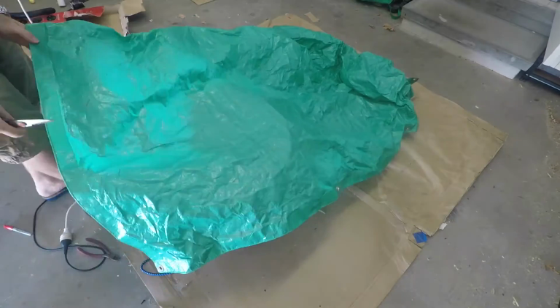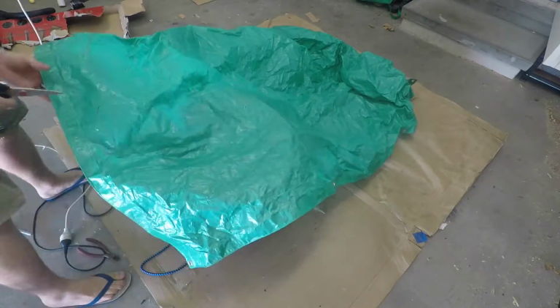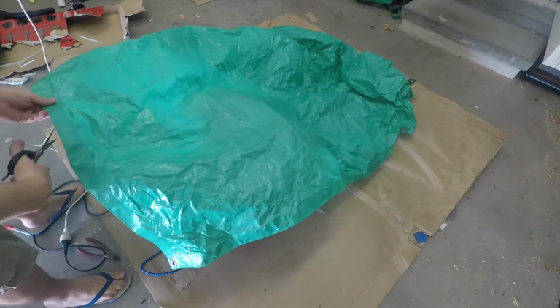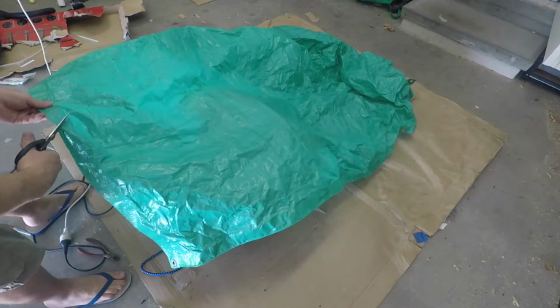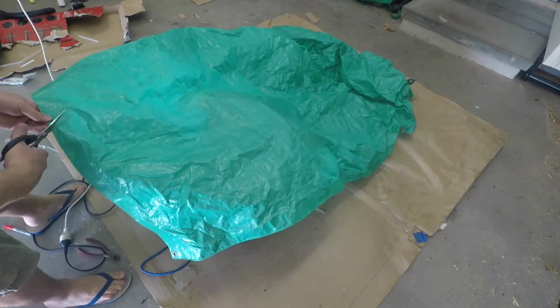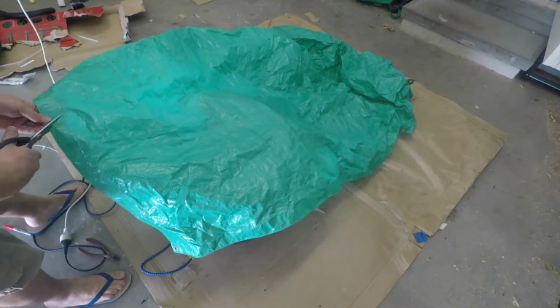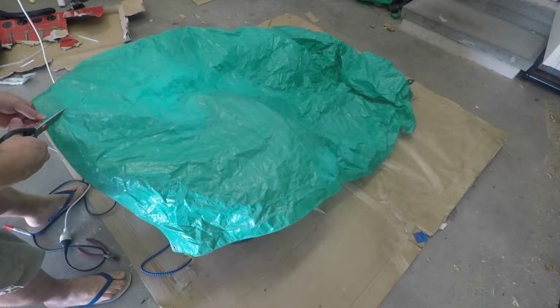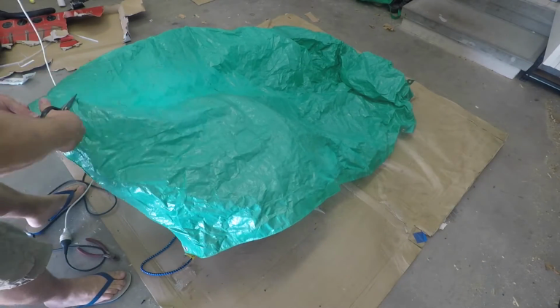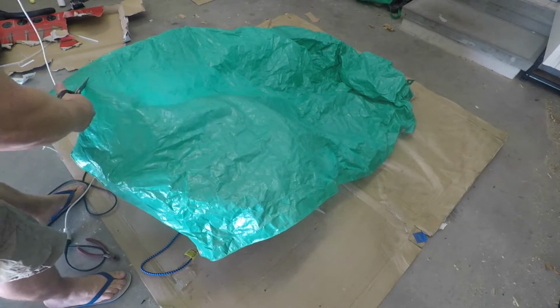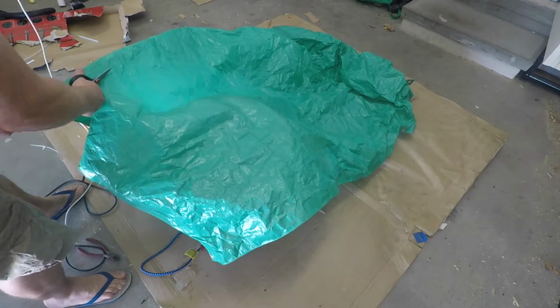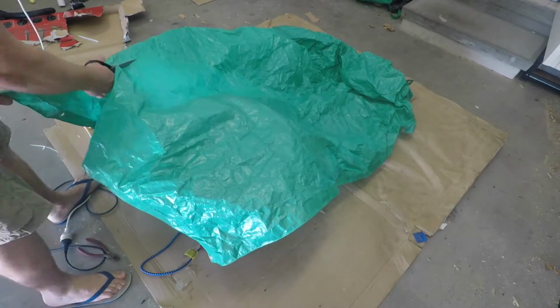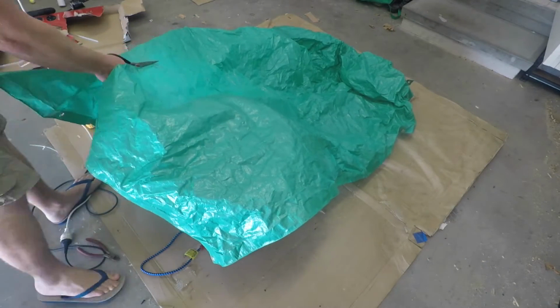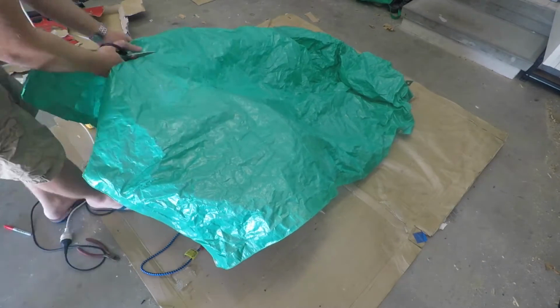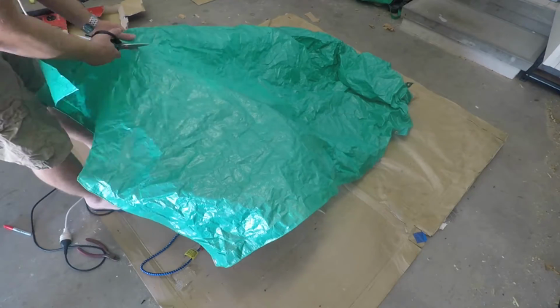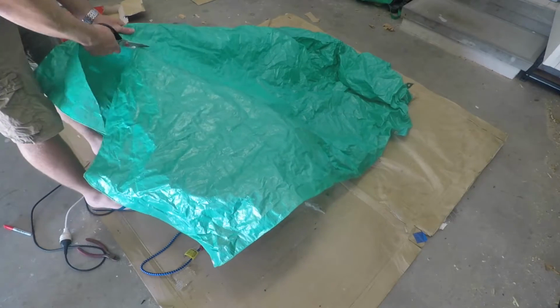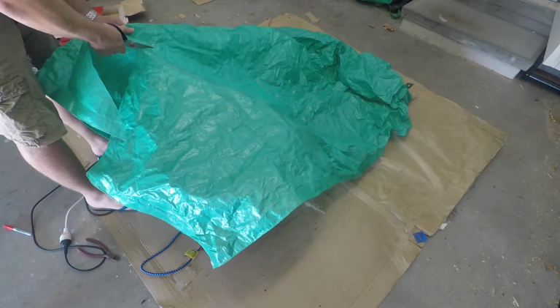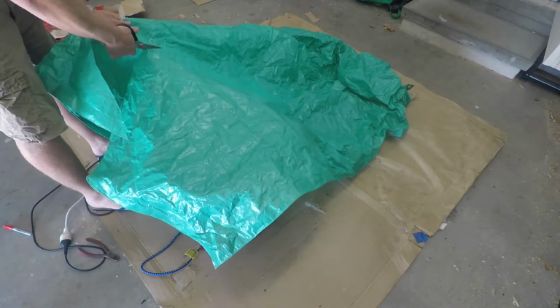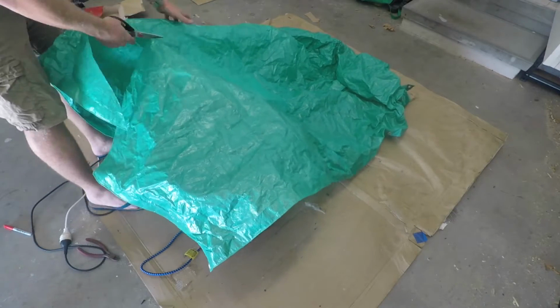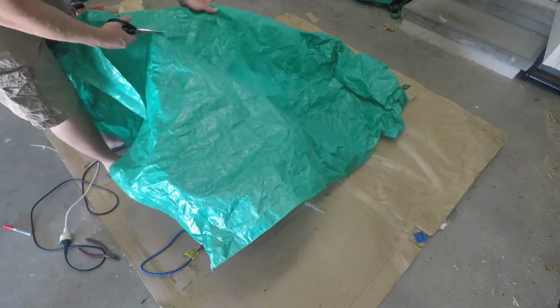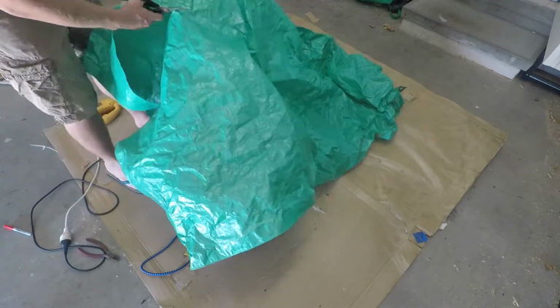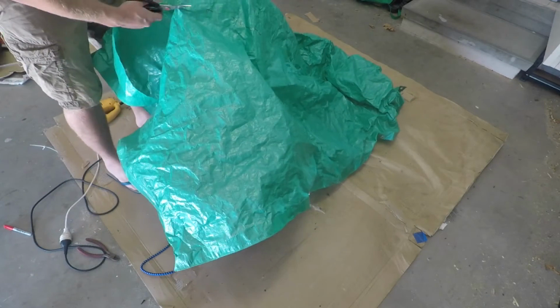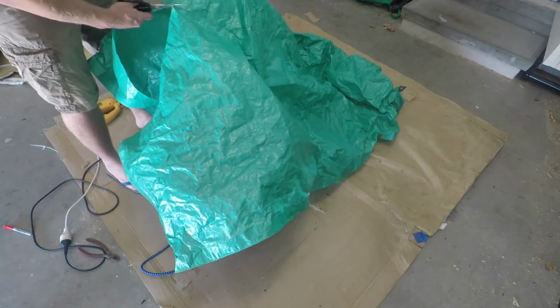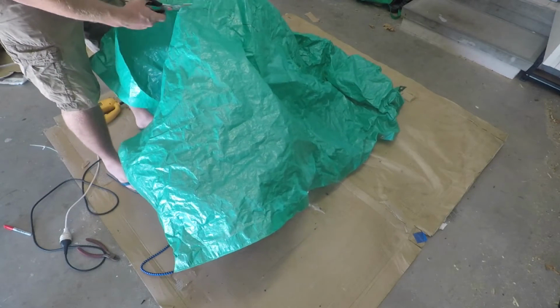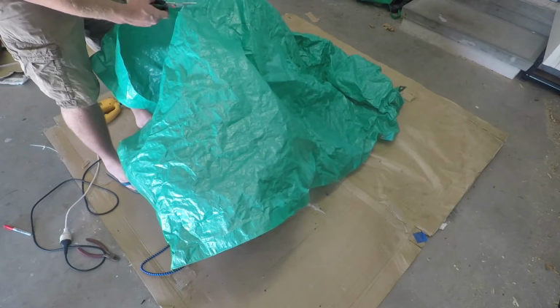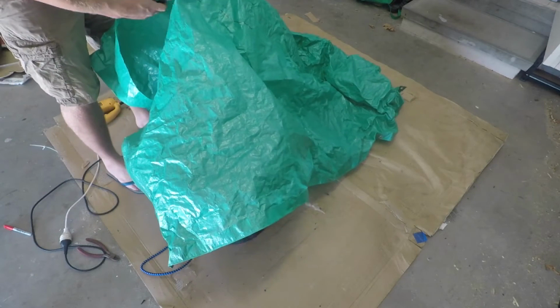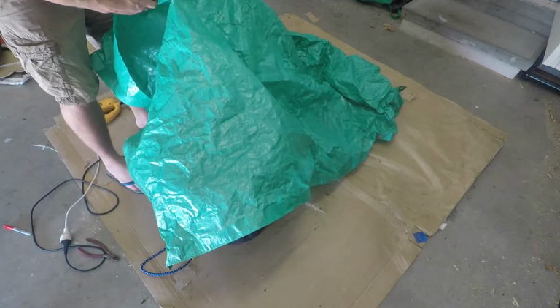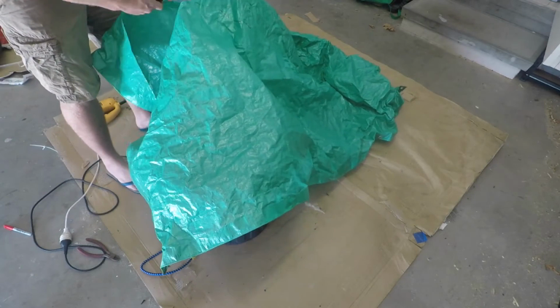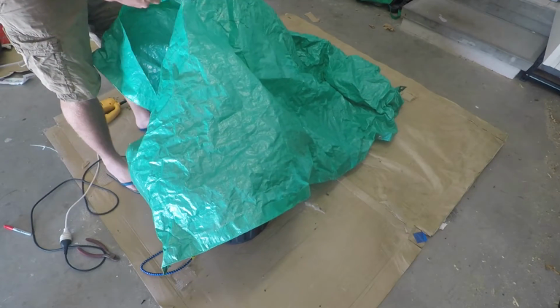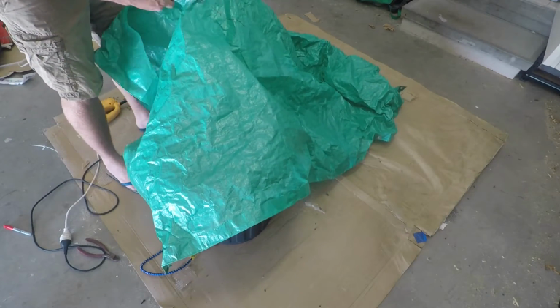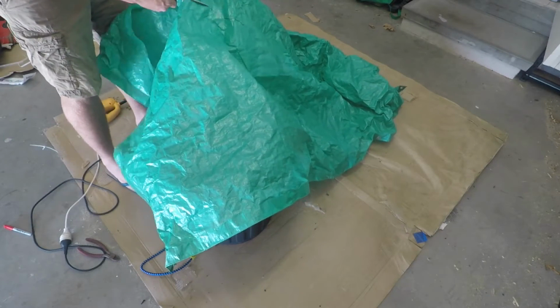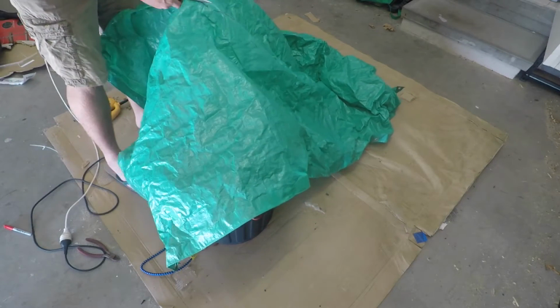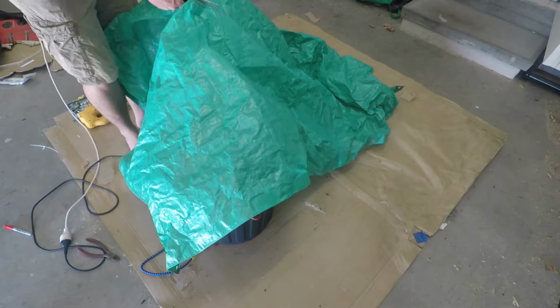Step 3 is to cut the tarp to size. It's just important to make sure you give yourself enough slack so that you can pull it back and shoot it.